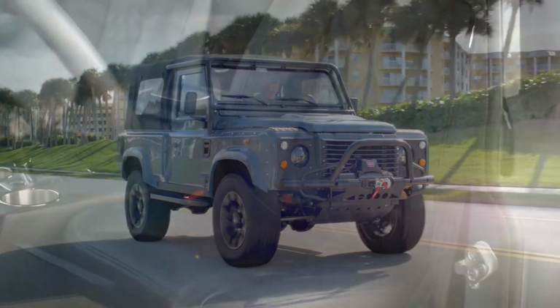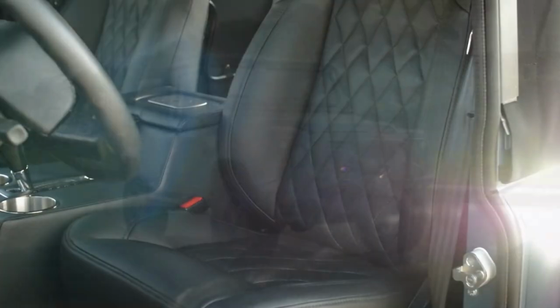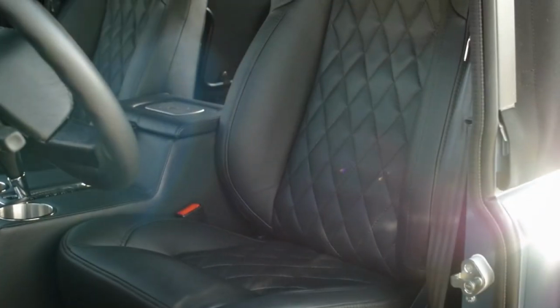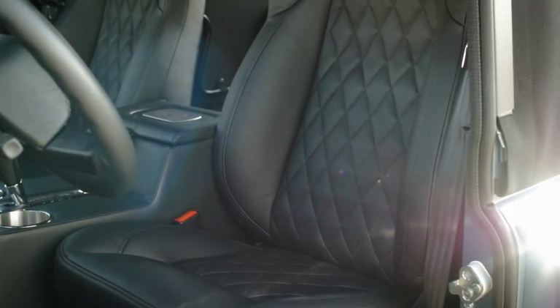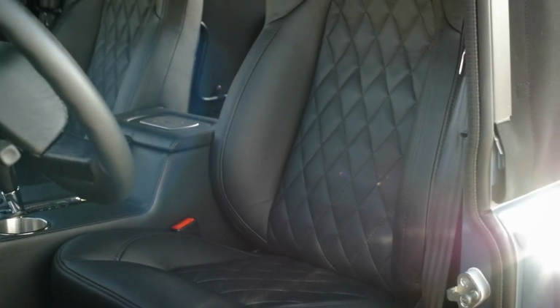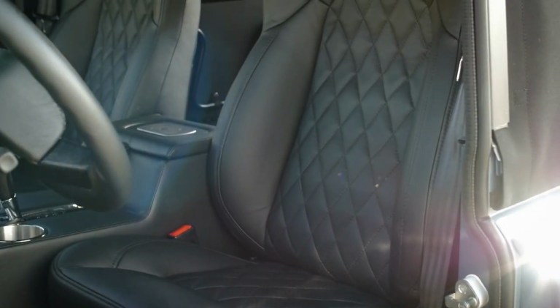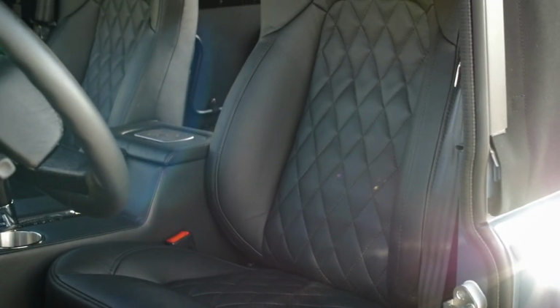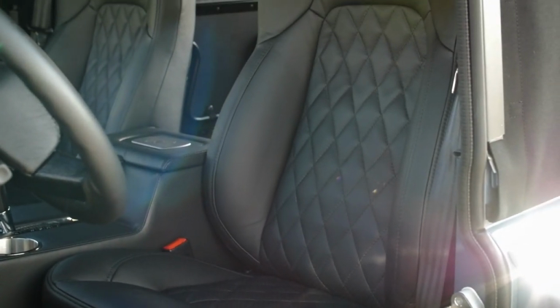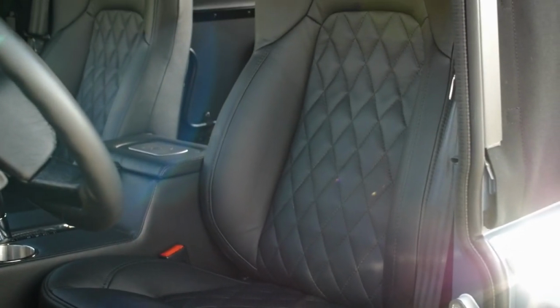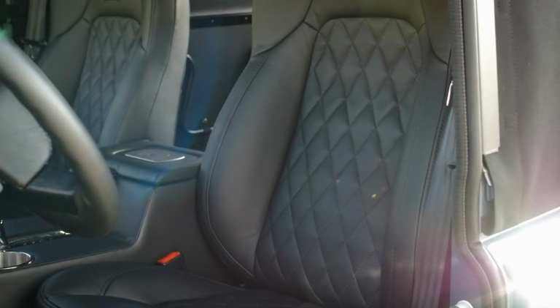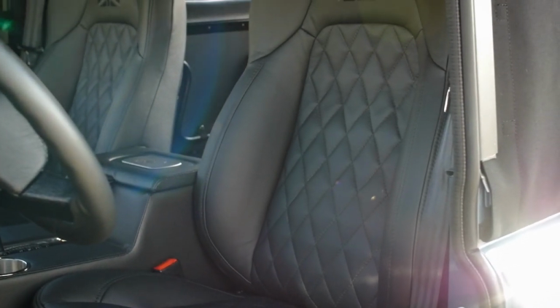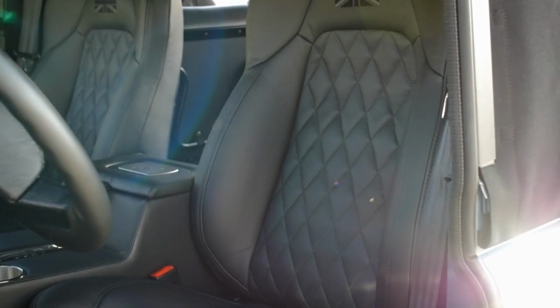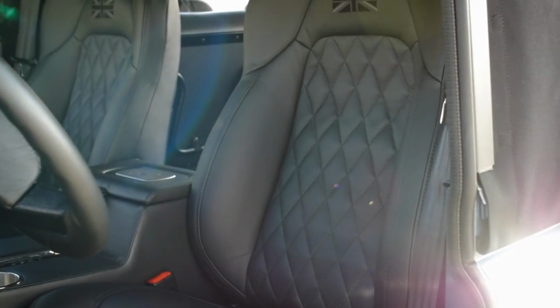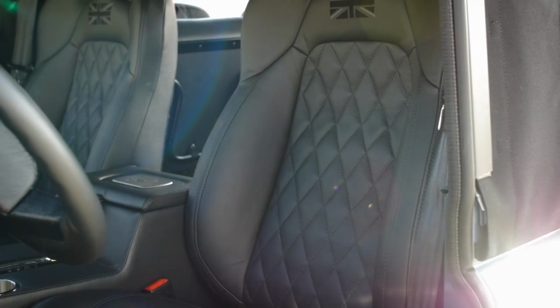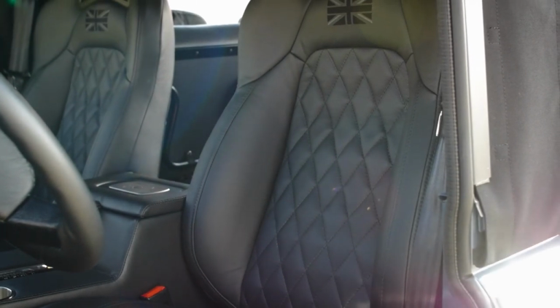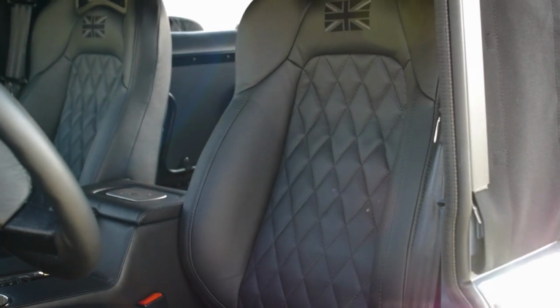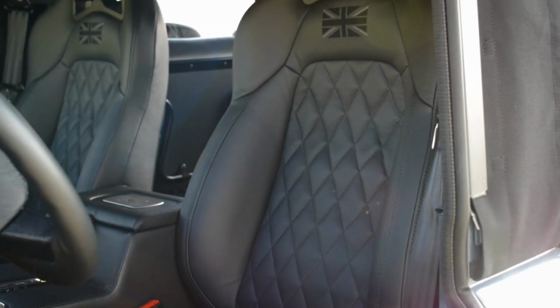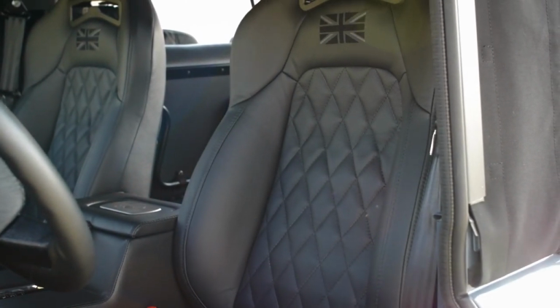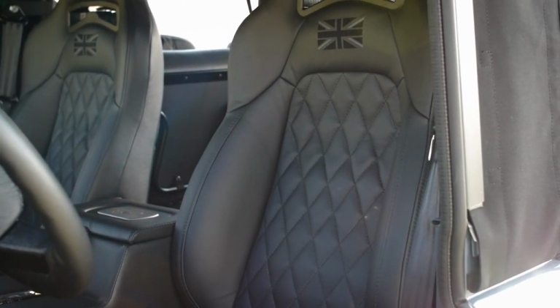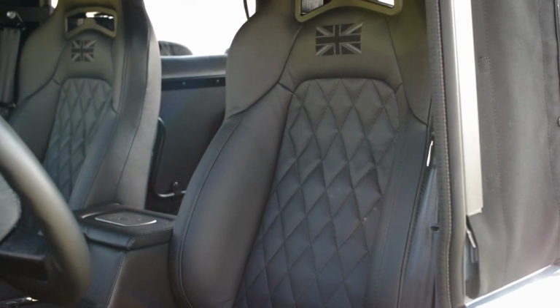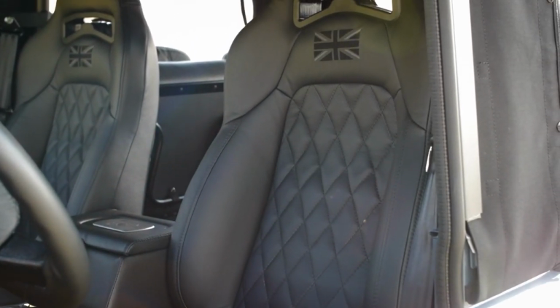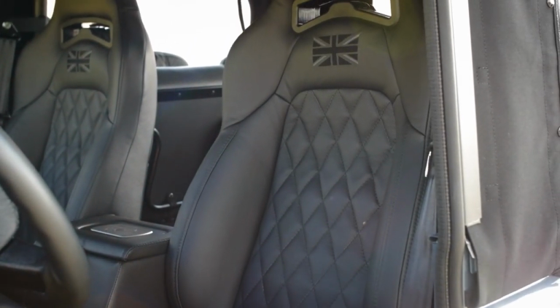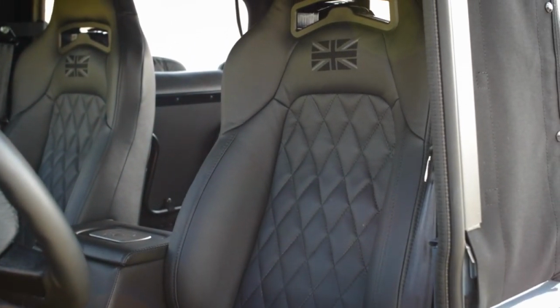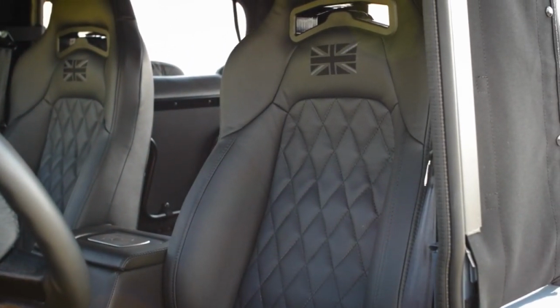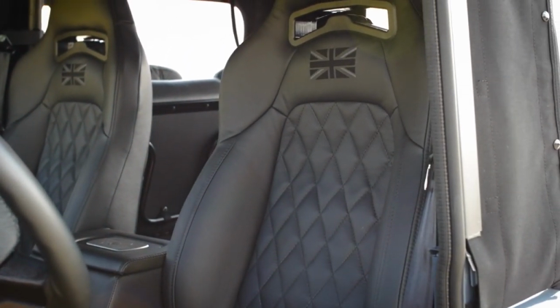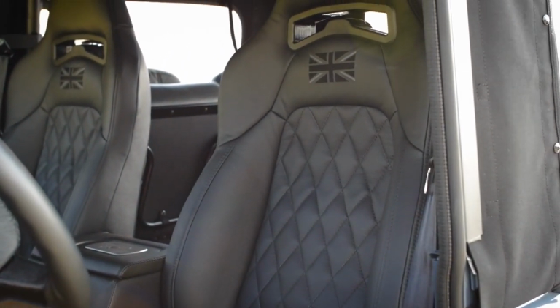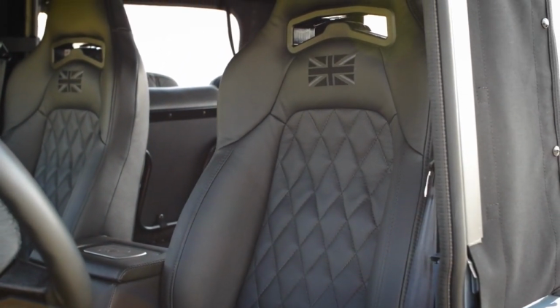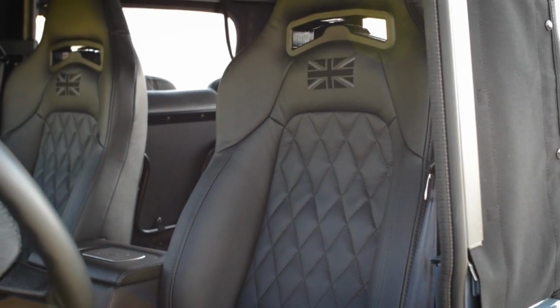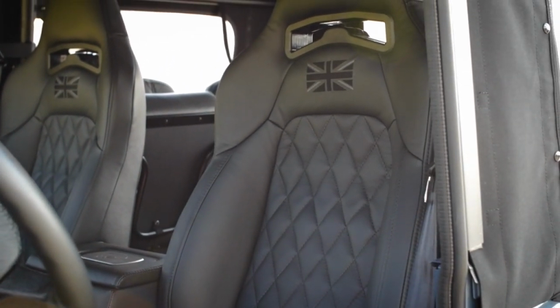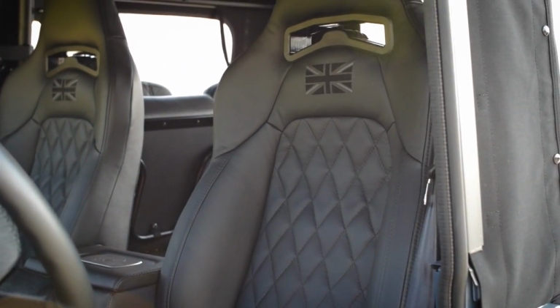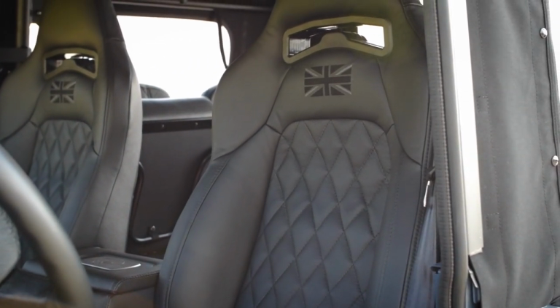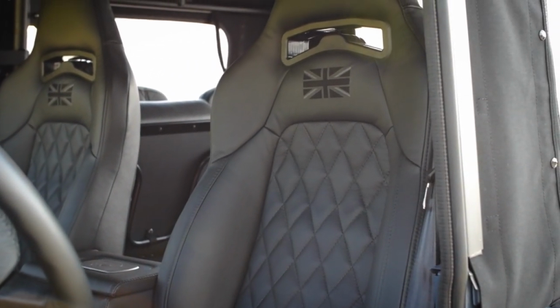Inside, Sterling features two Corbeau Trailcat seats wrapped in black cadence leather with a diamond stitch.